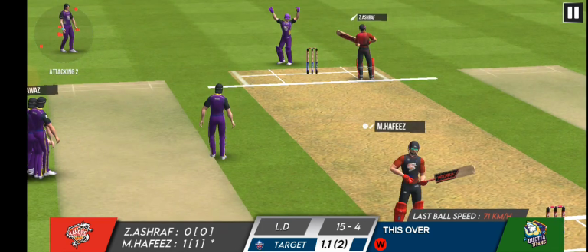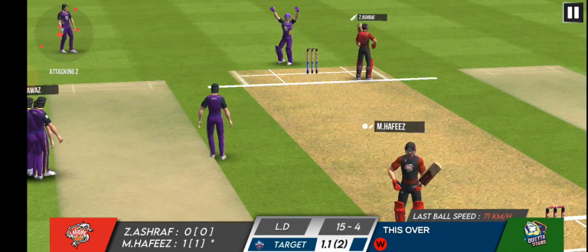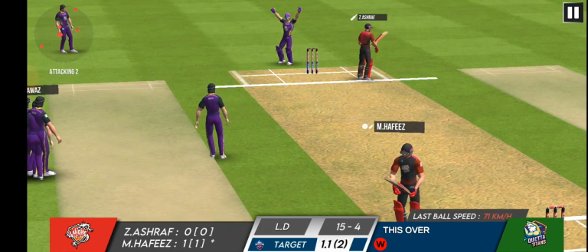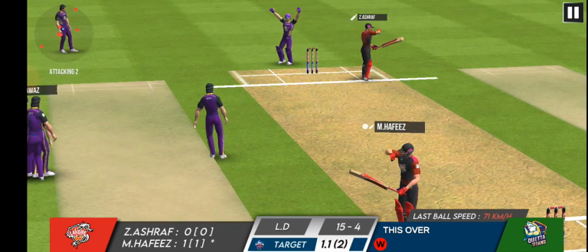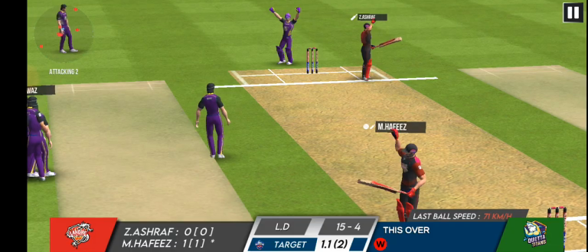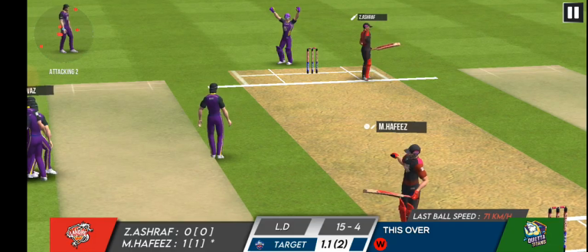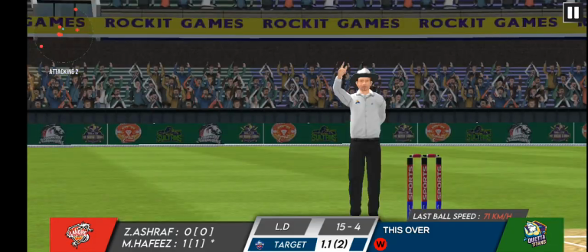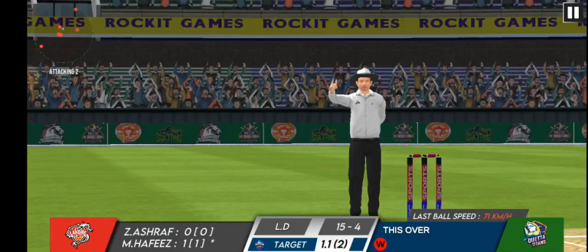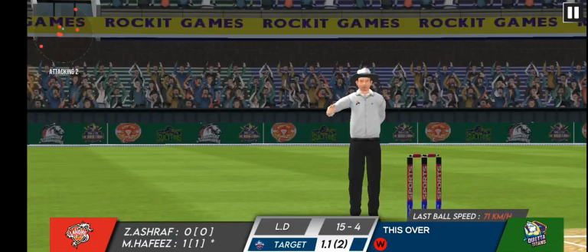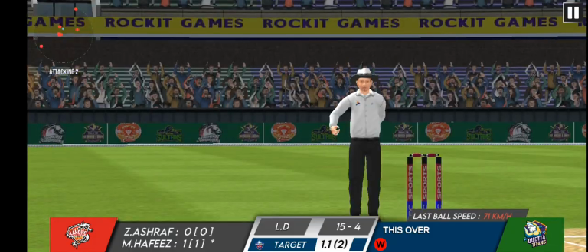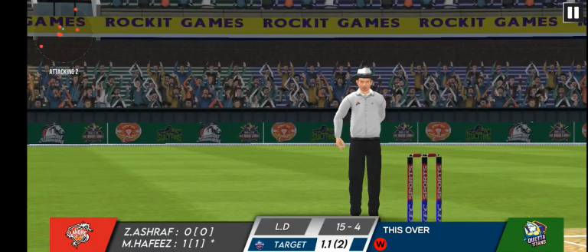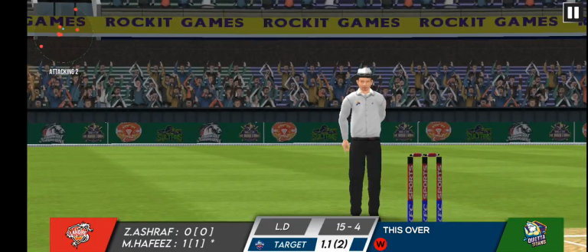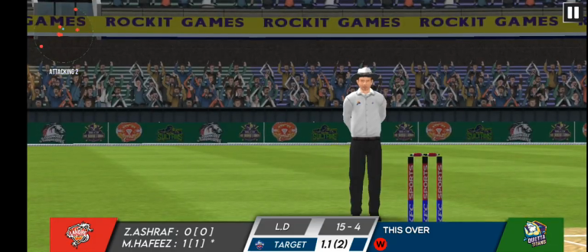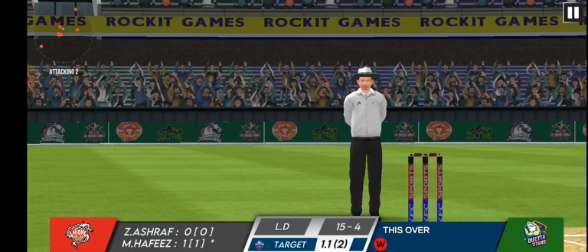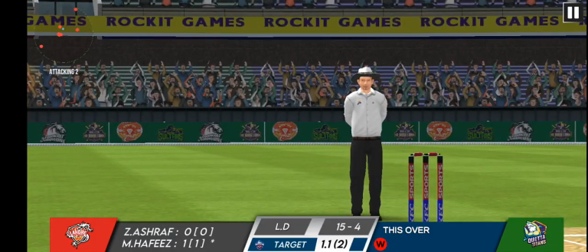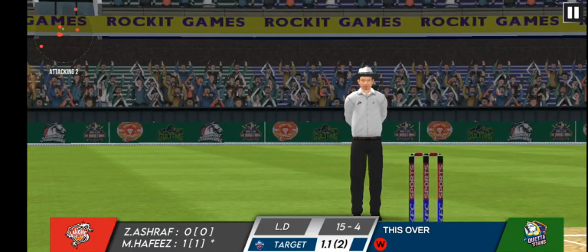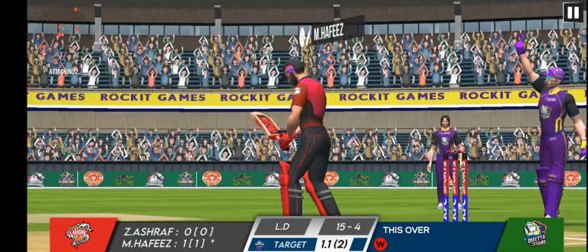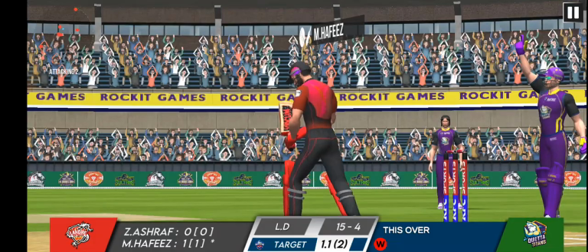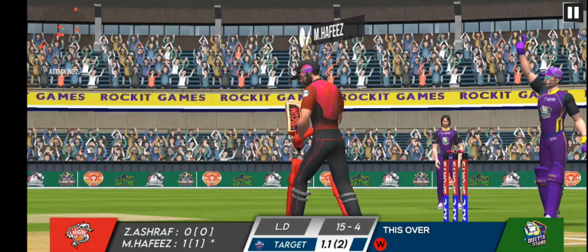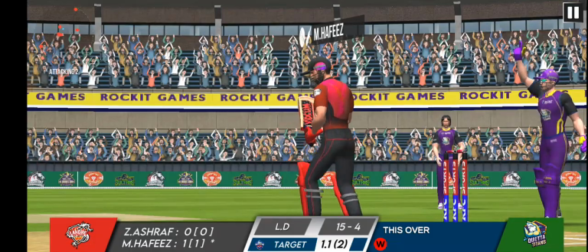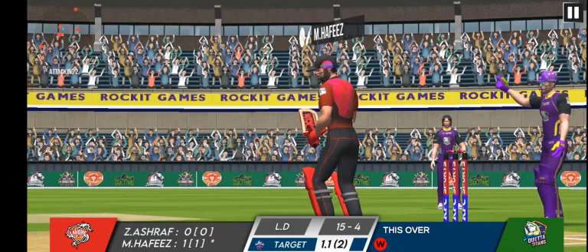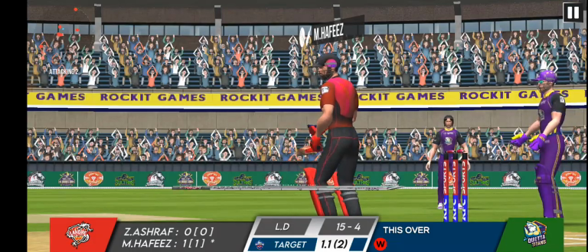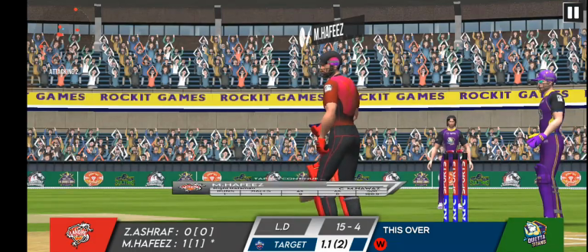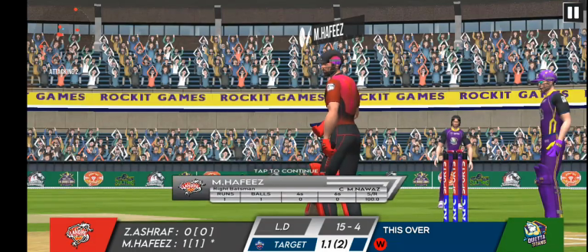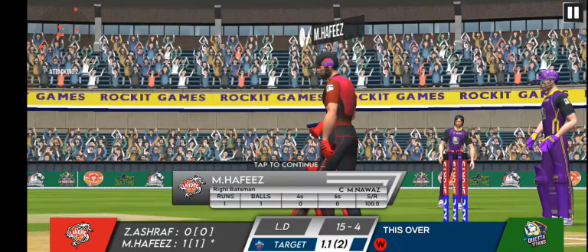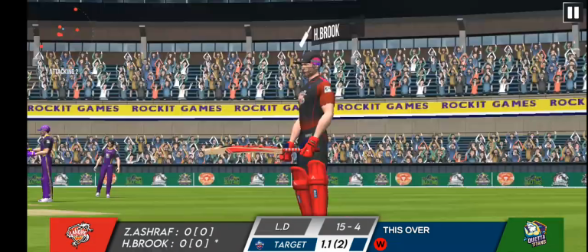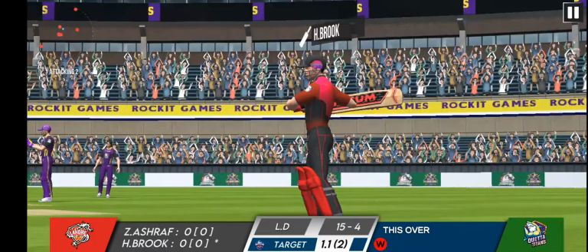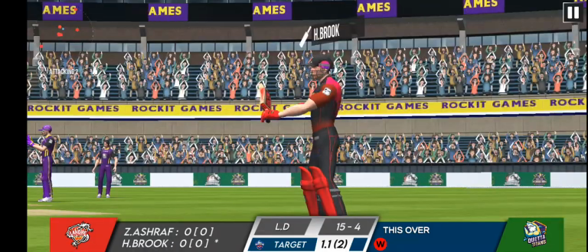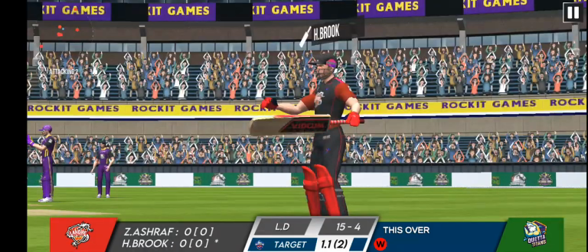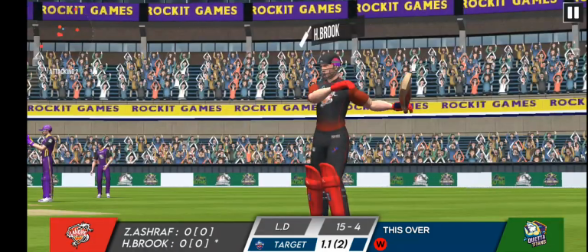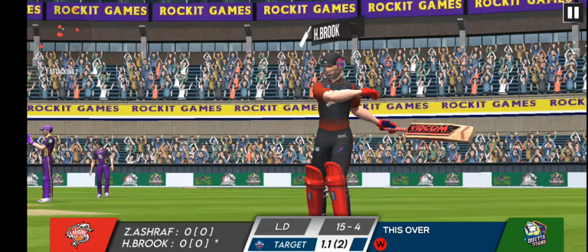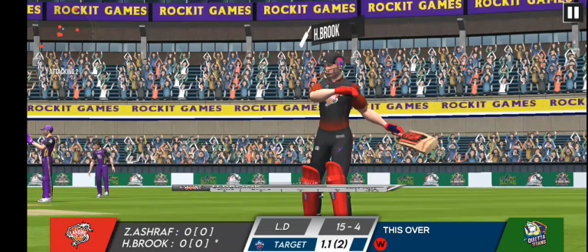The crowd is stunned. The batsman was looking dangerous but he falls to a spectacular catch from the fielder.